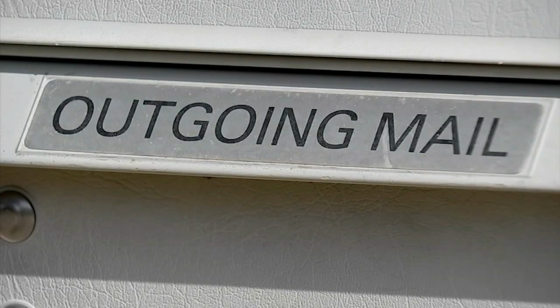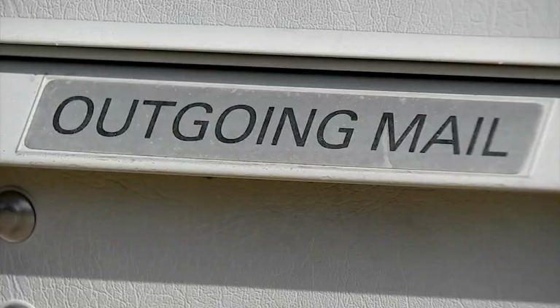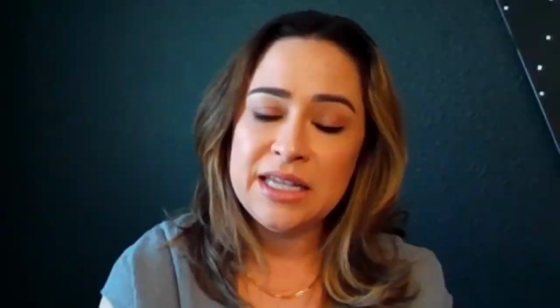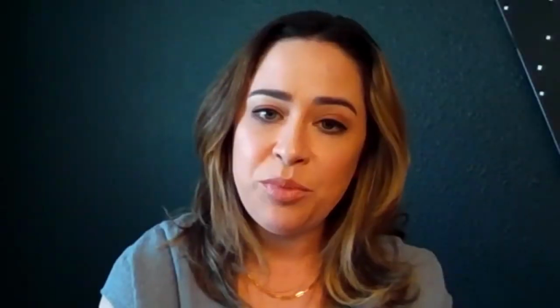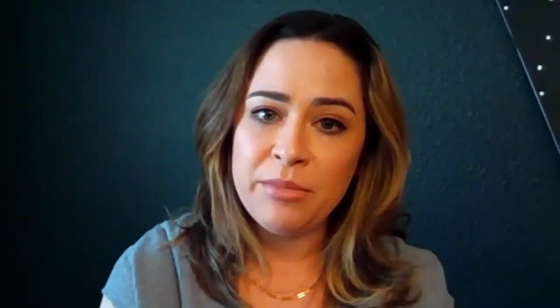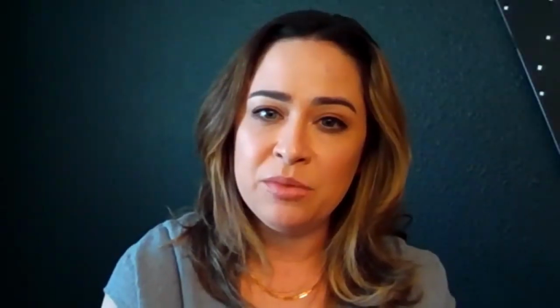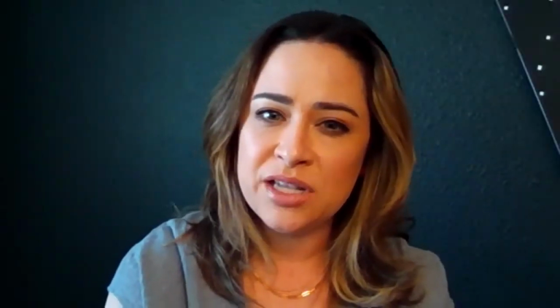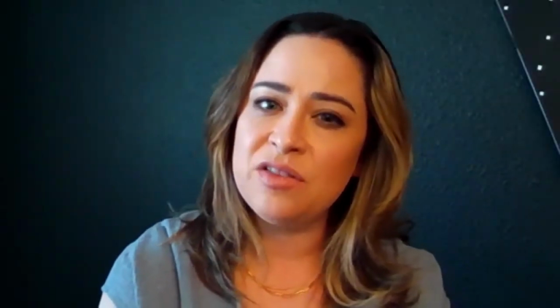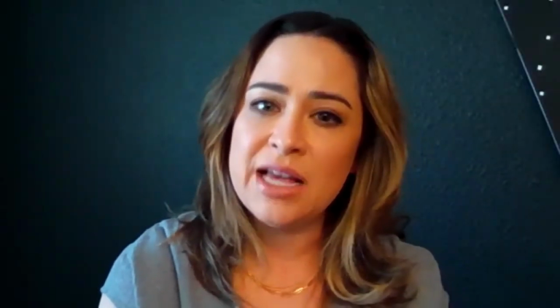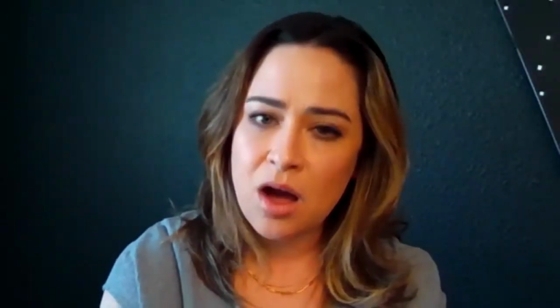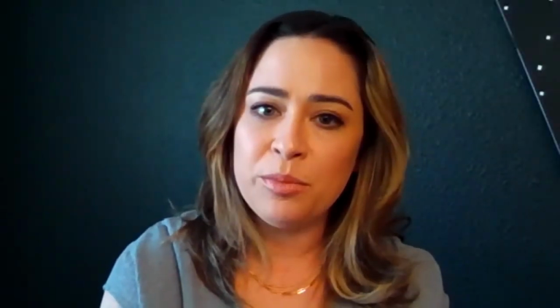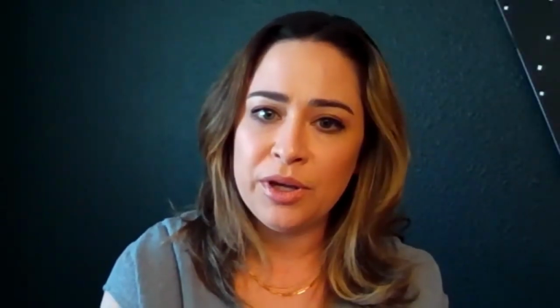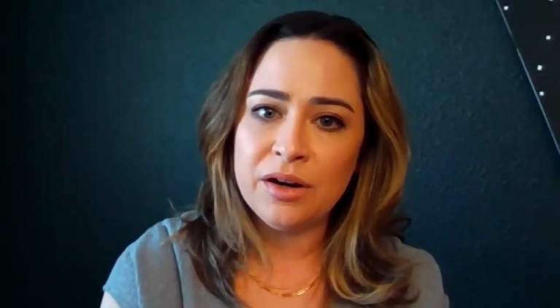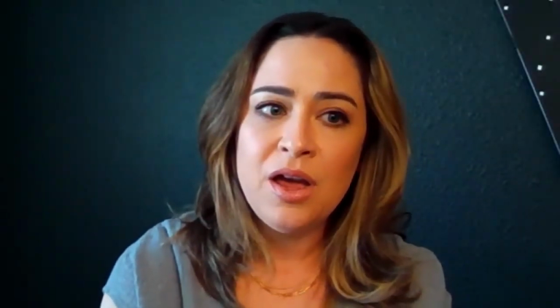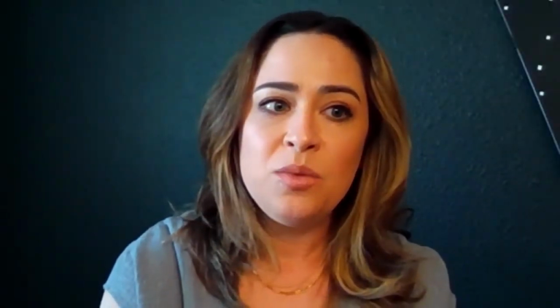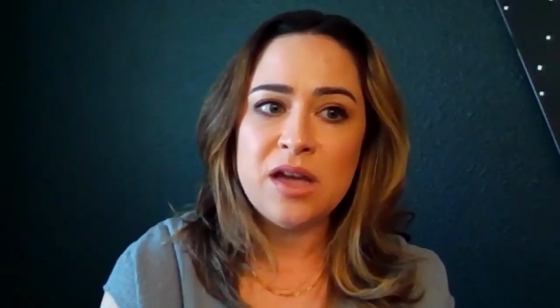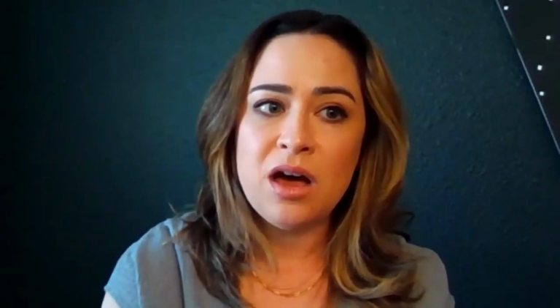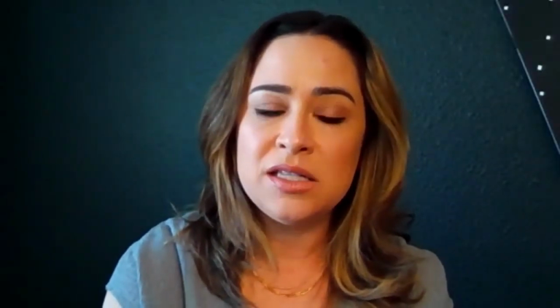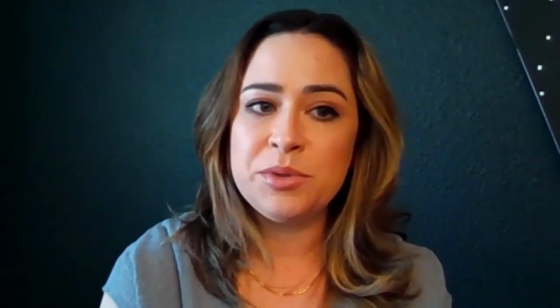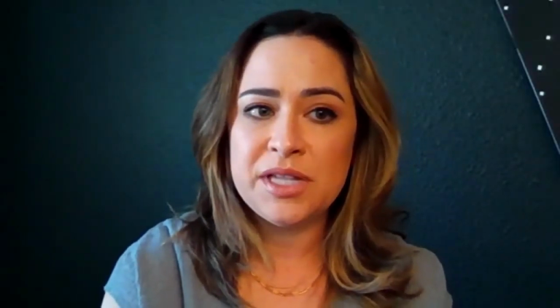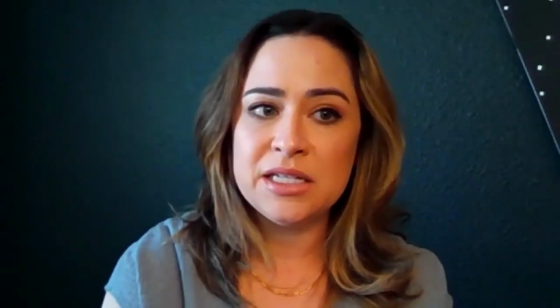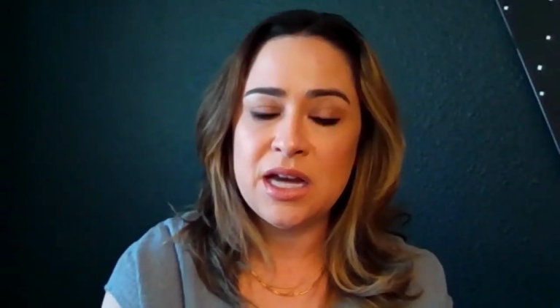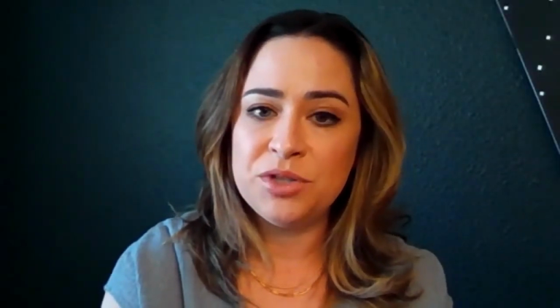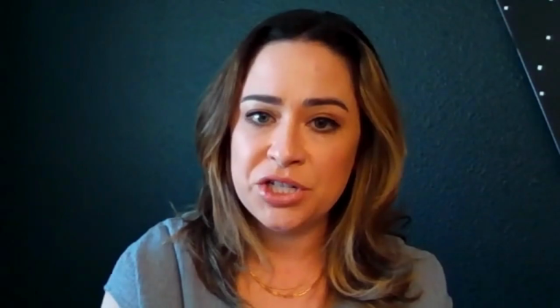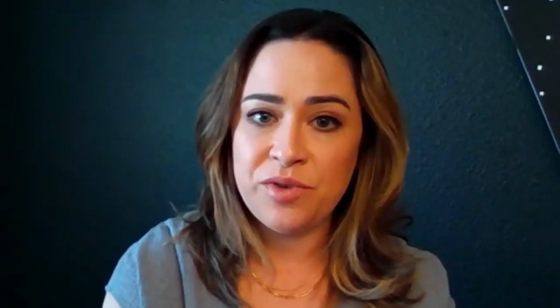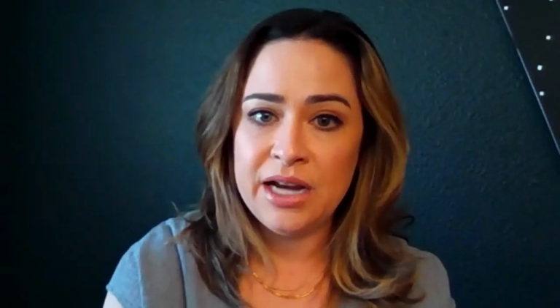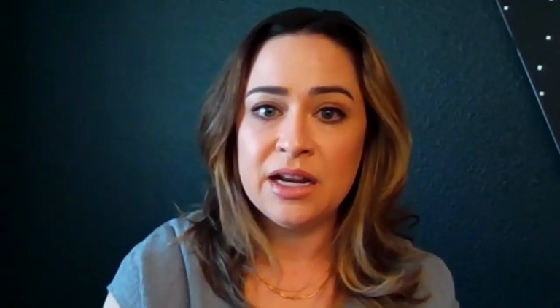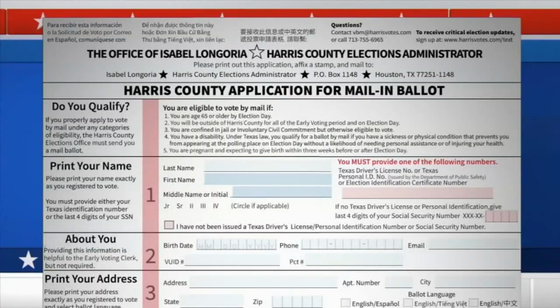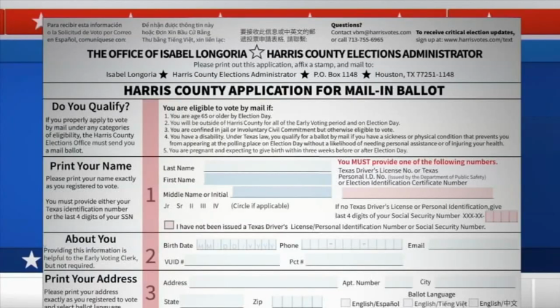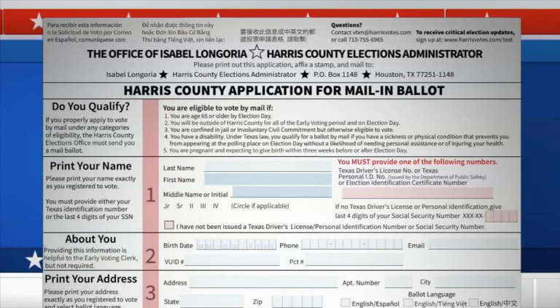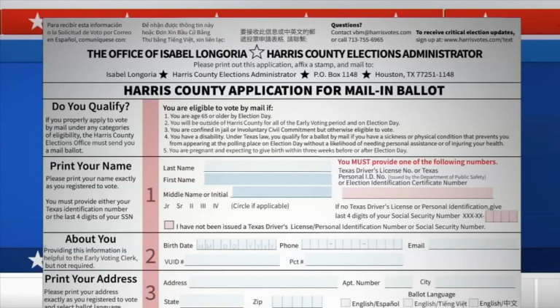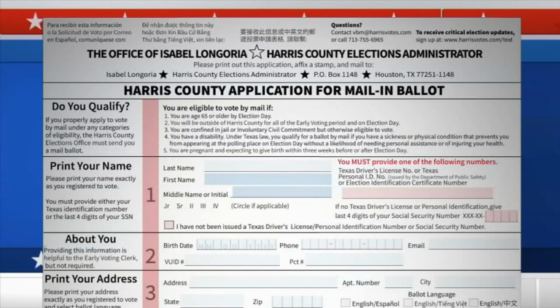In the 2018 primary, which is kind of the last comparable year, we saw a 6% rejection rate. Here's the application.